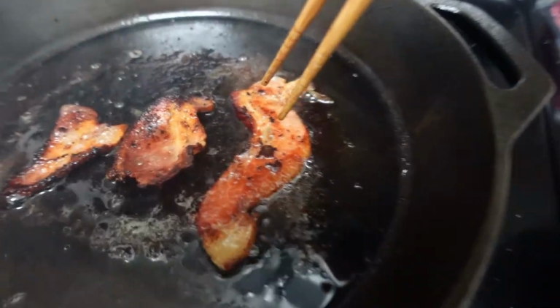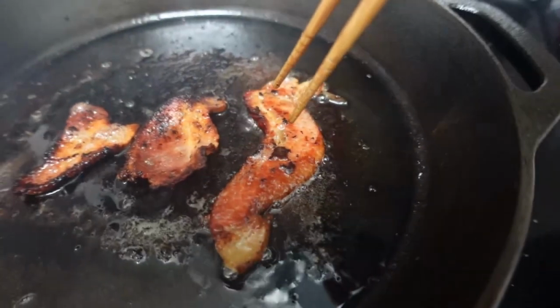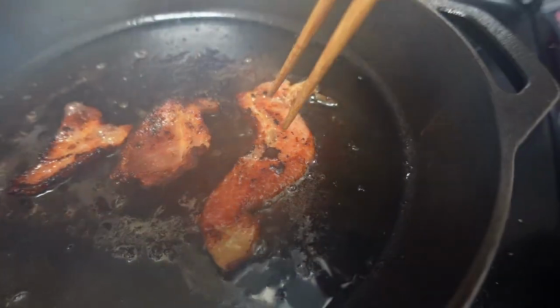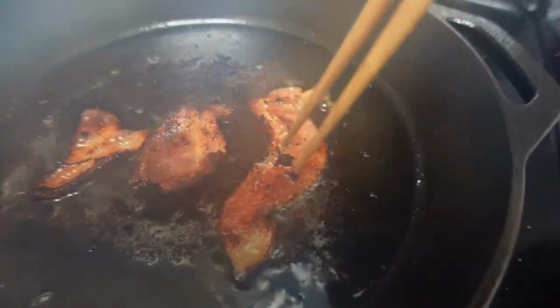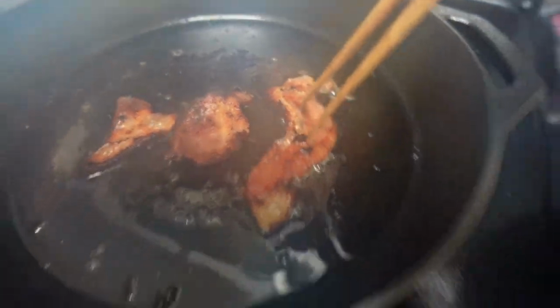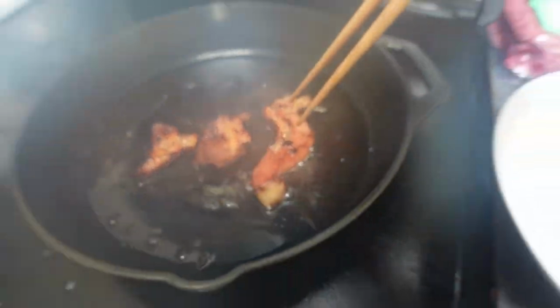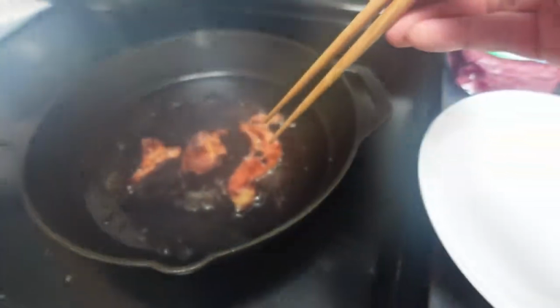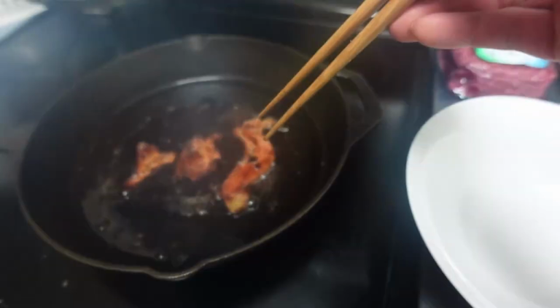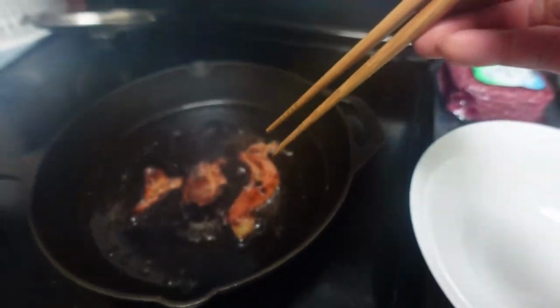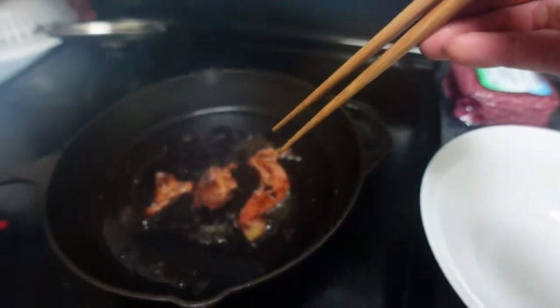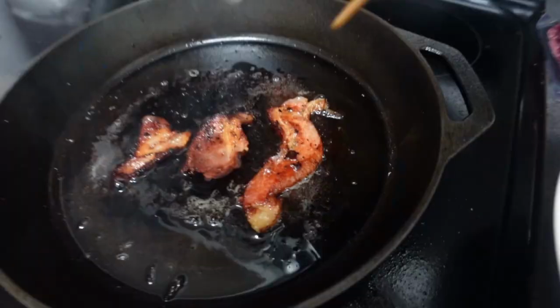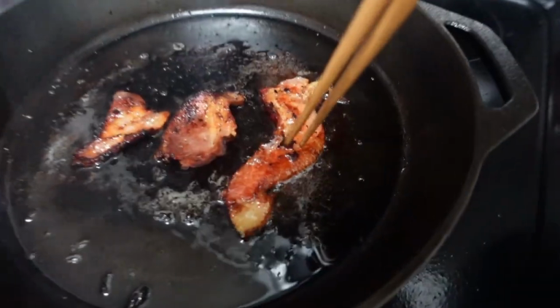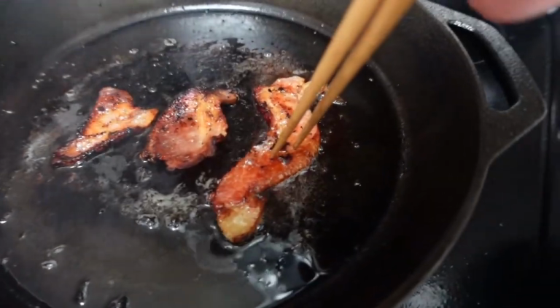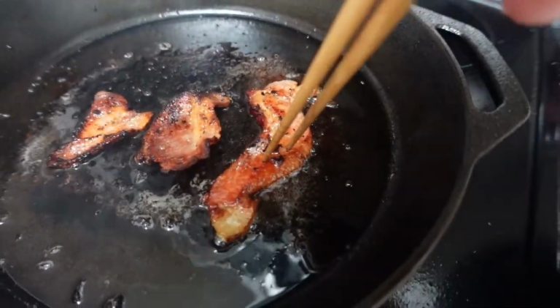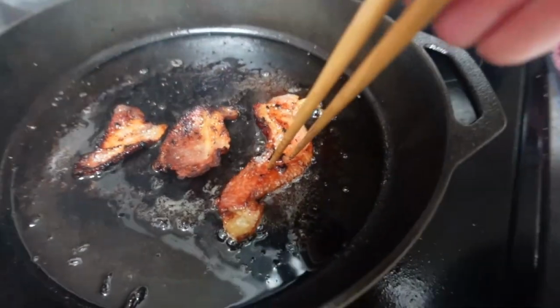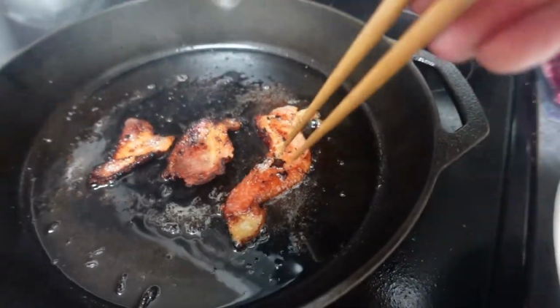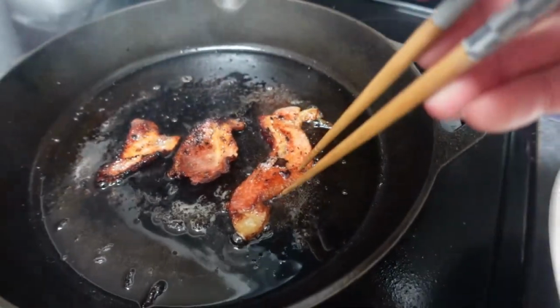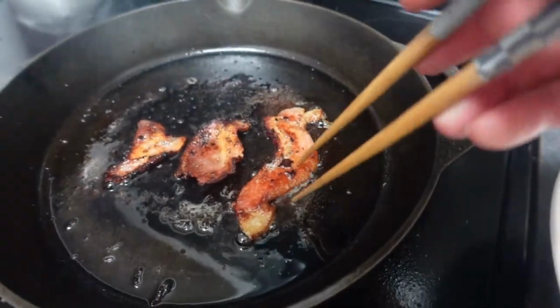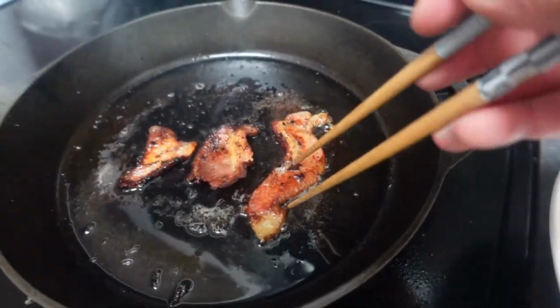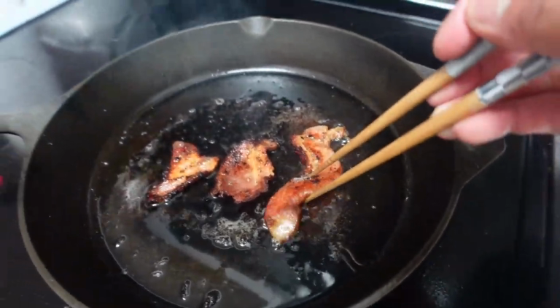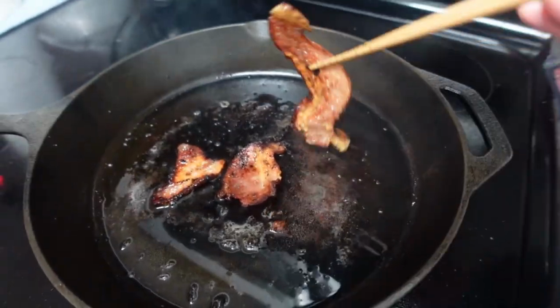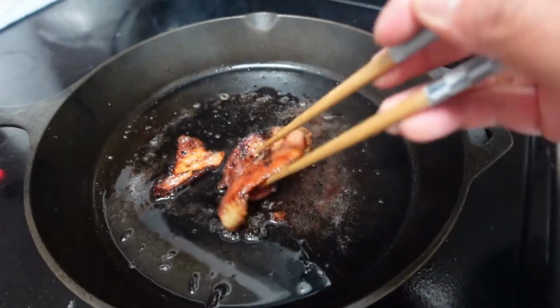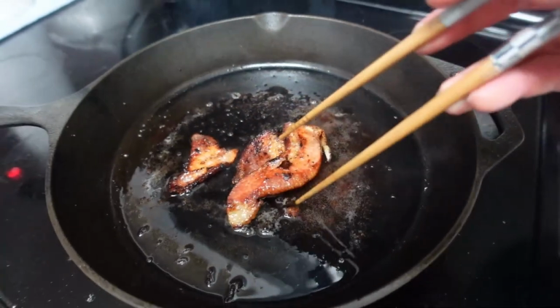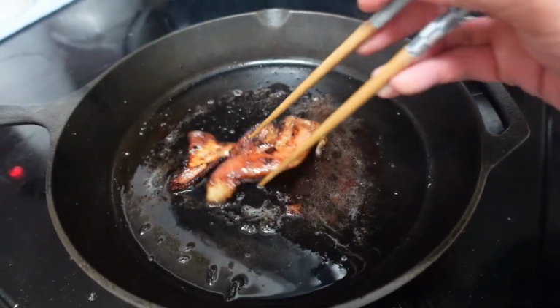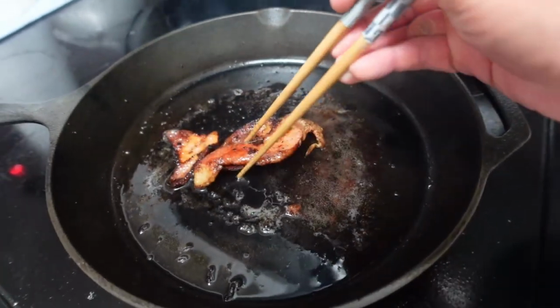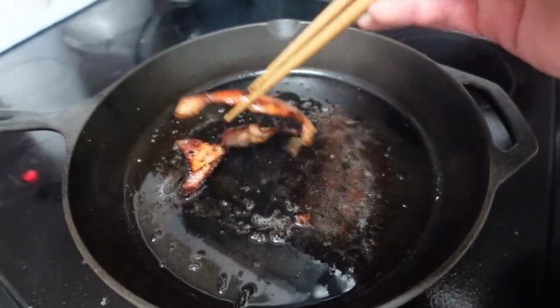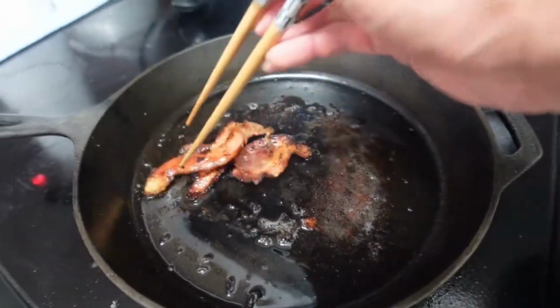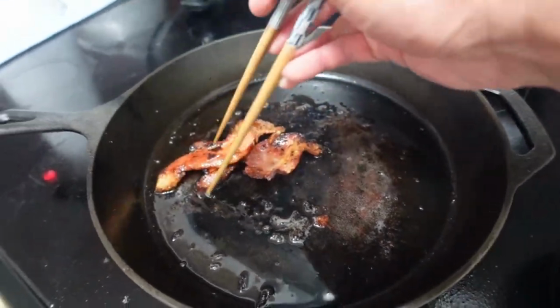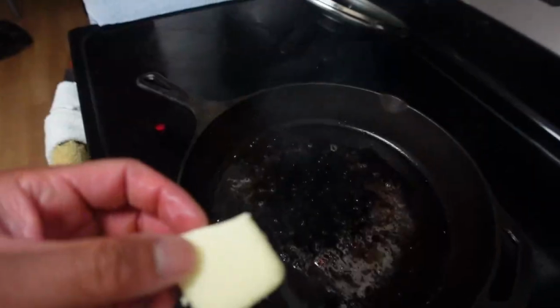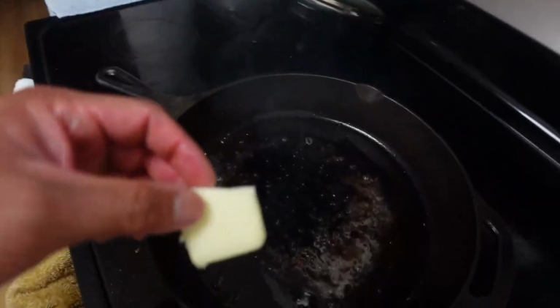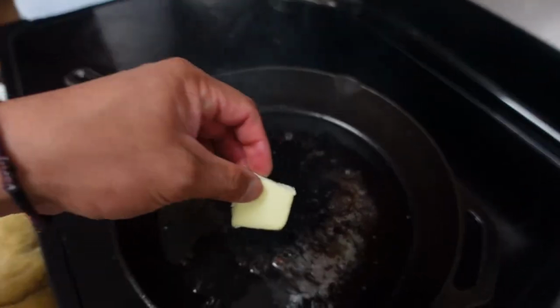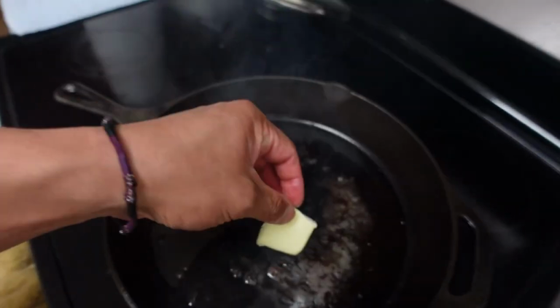Bacon, bacon — alright, bacon's just about done. I'm just gonna take these guys off. We'll go butter on.